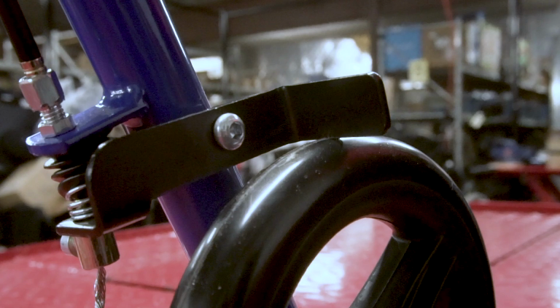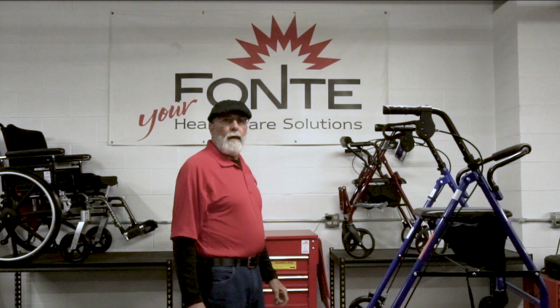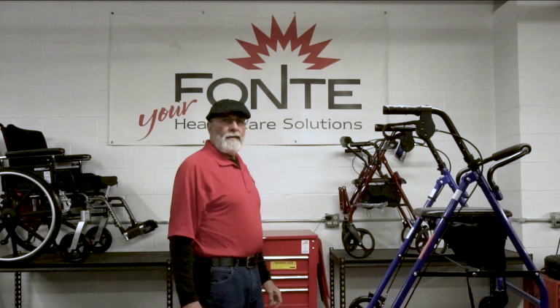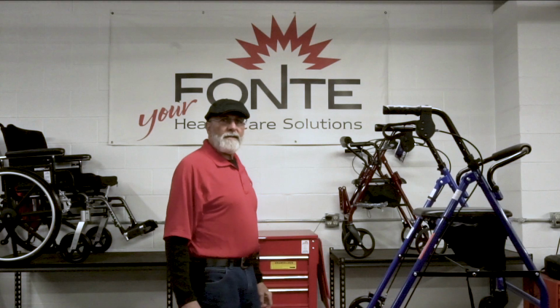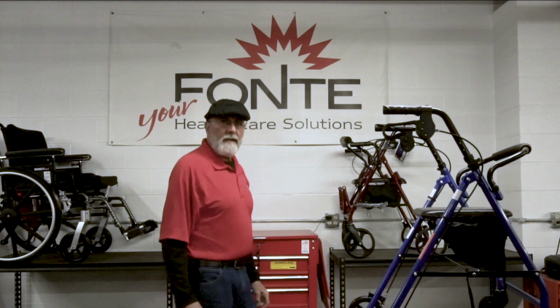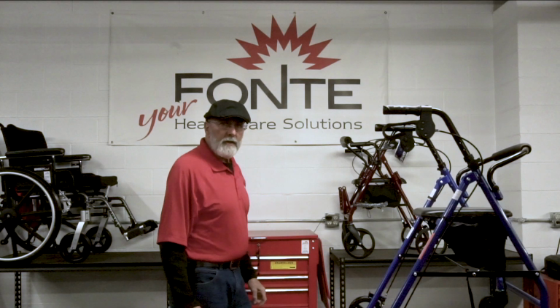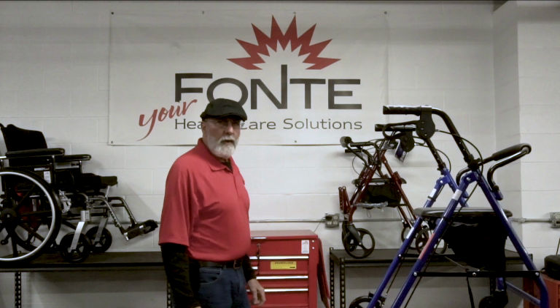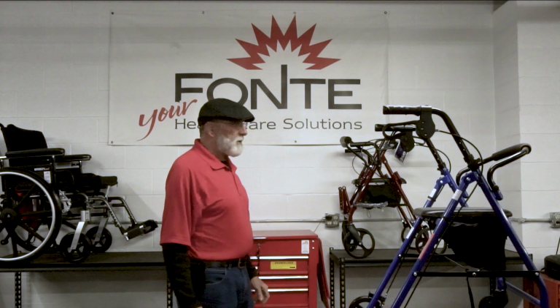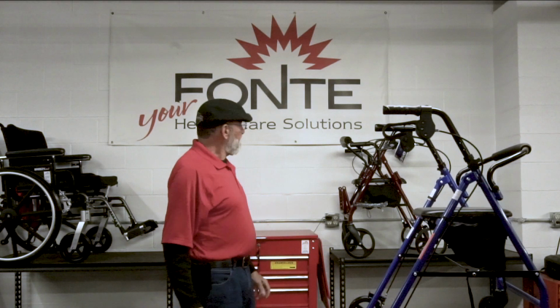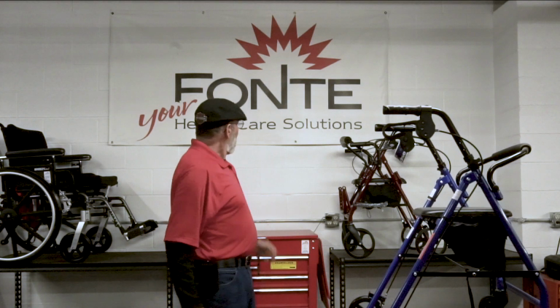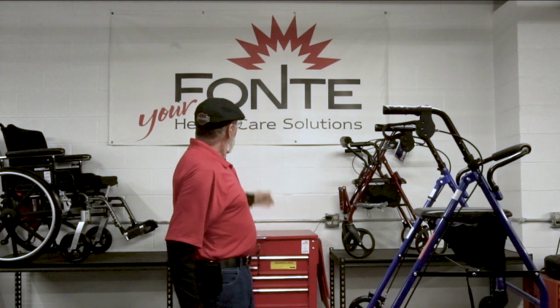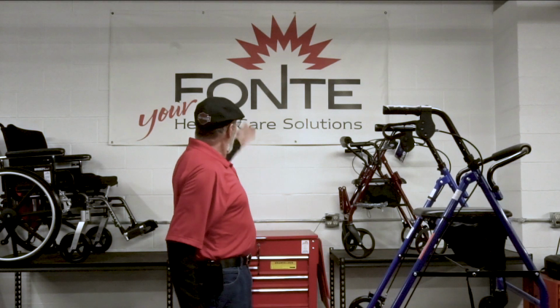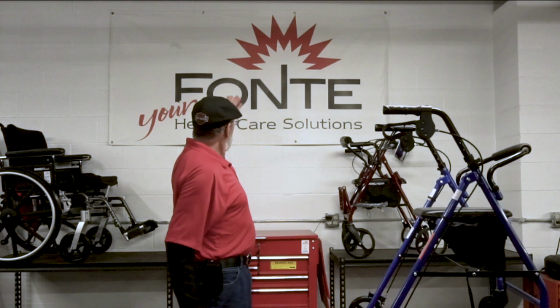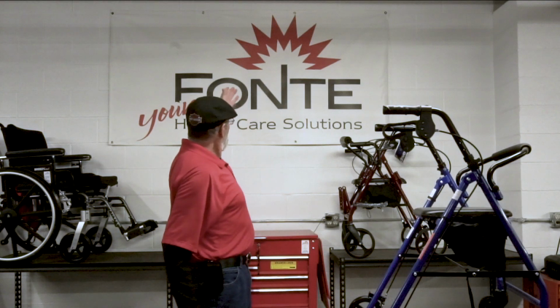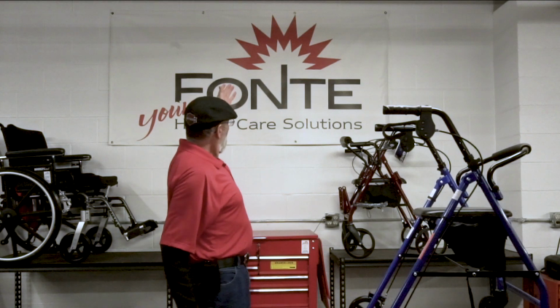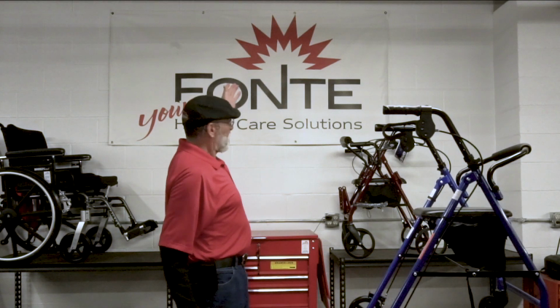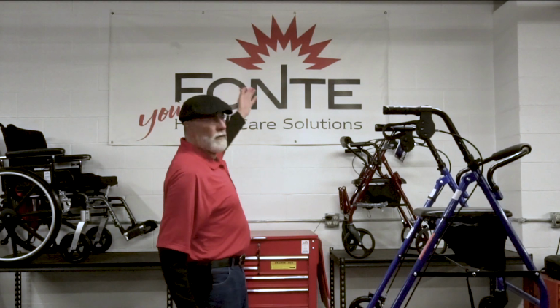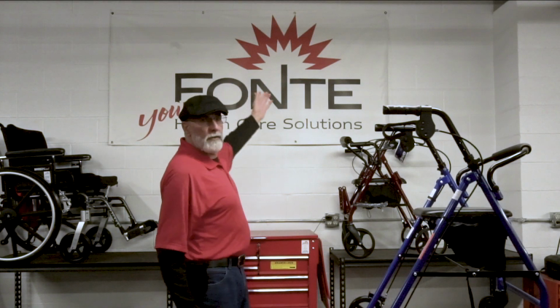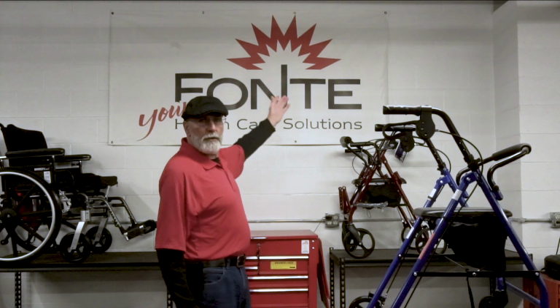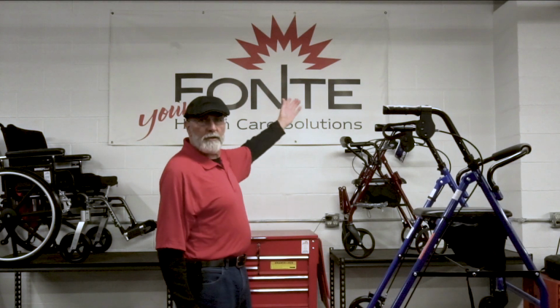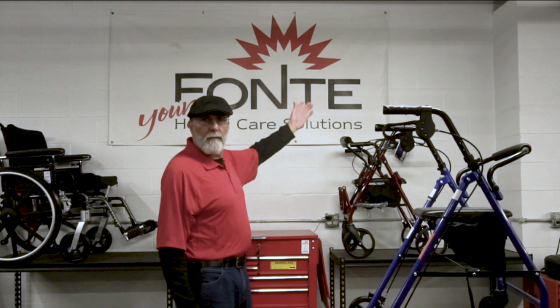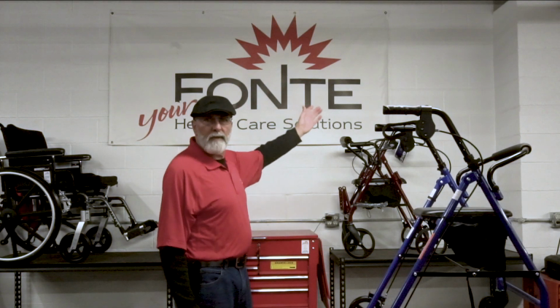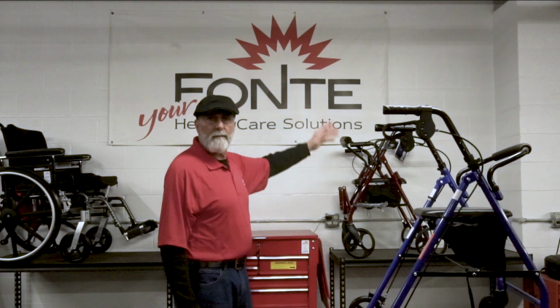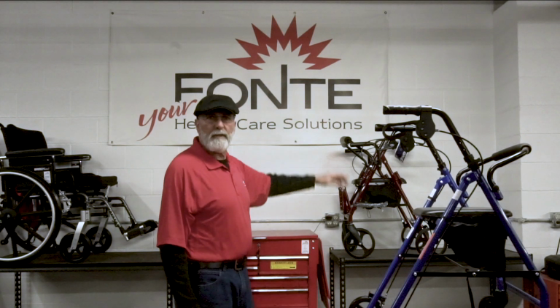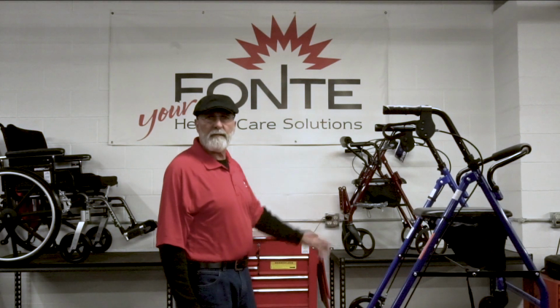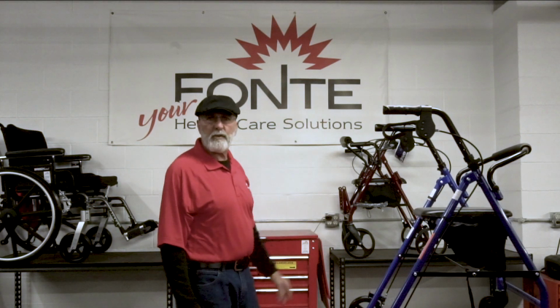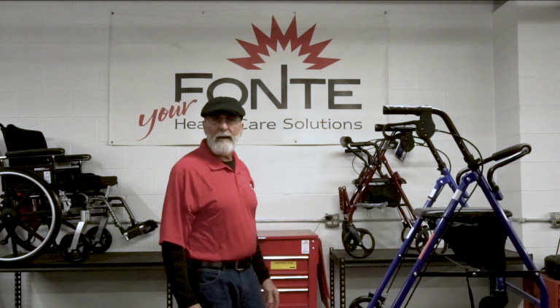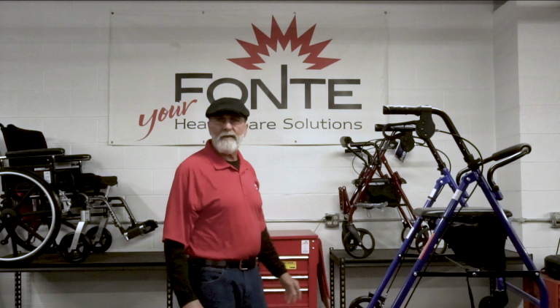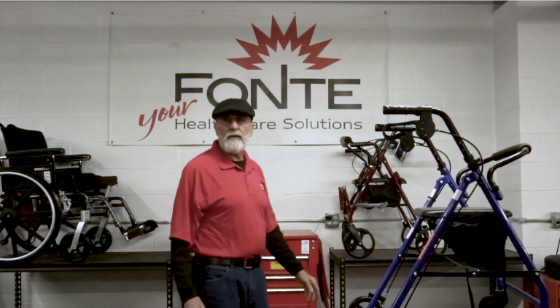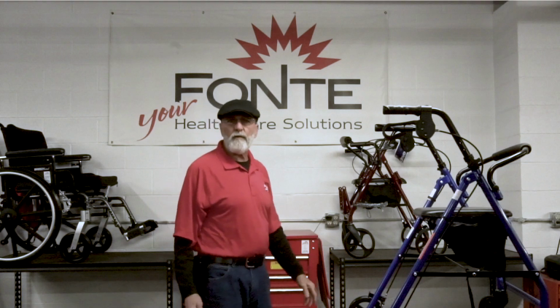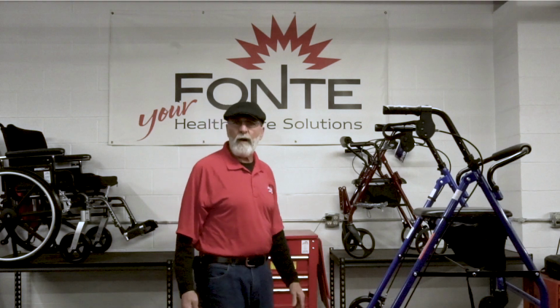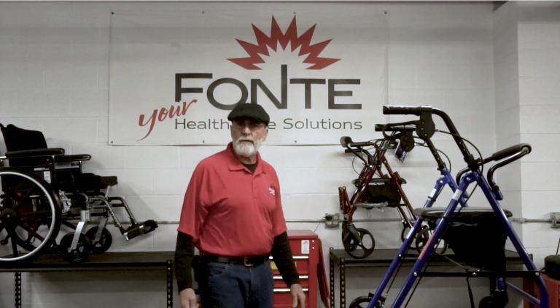And that's today's quick tip from Fontes, your healthcare solutions company. Please subscribe and thank you for watching.